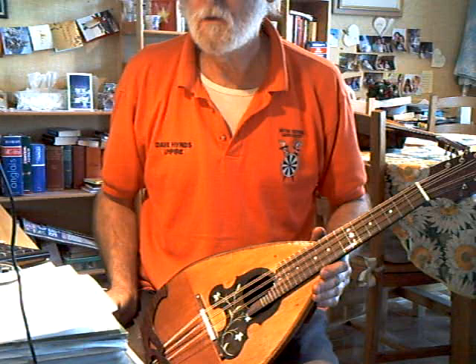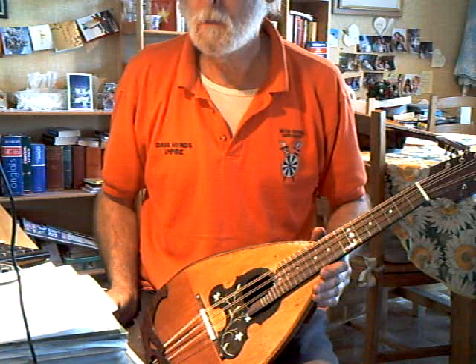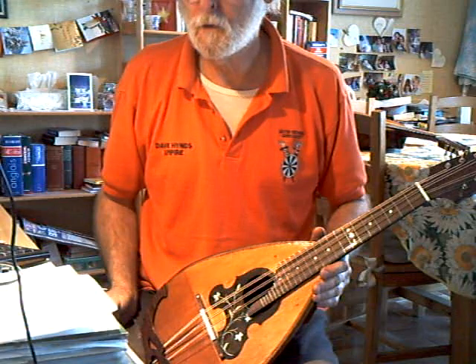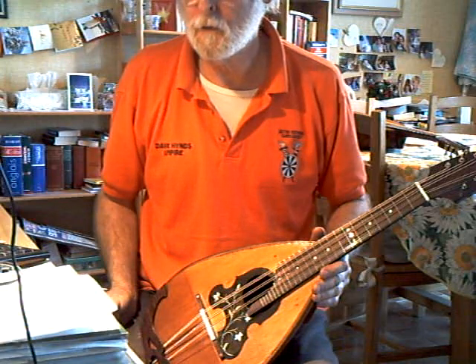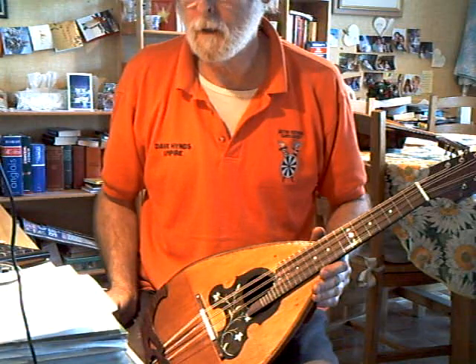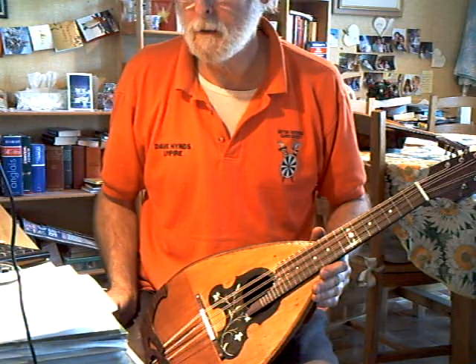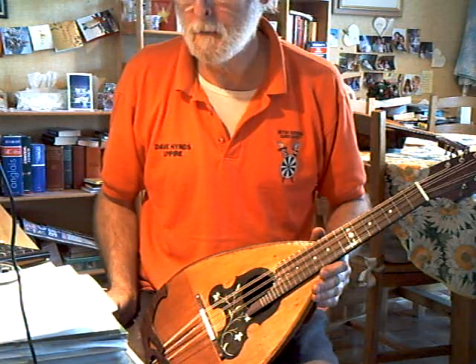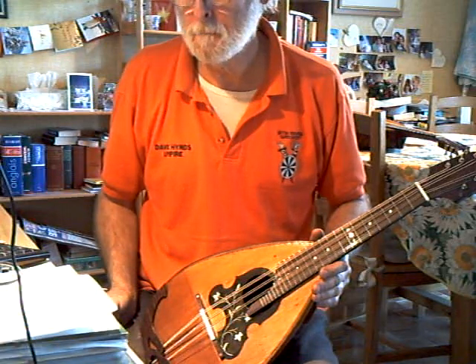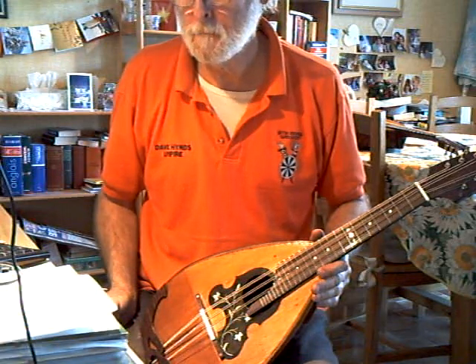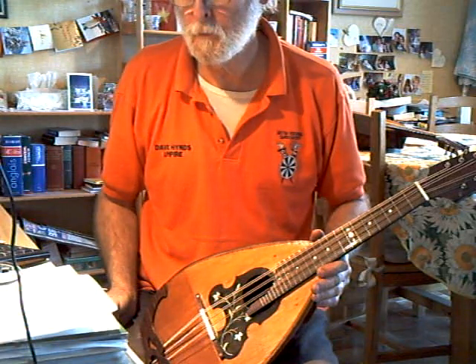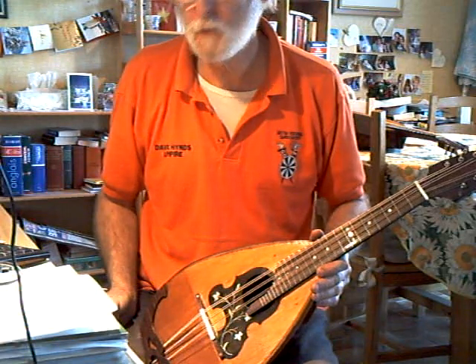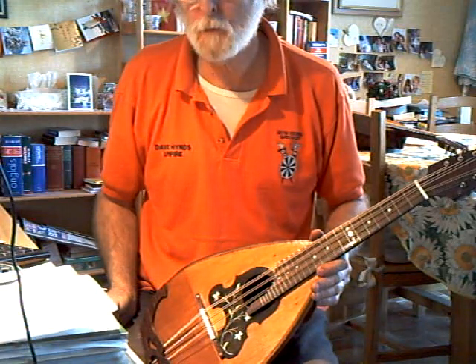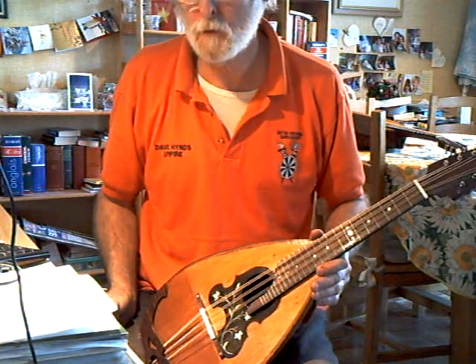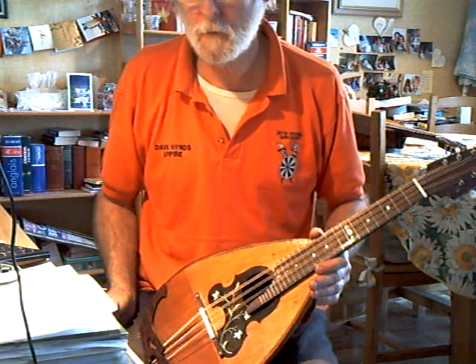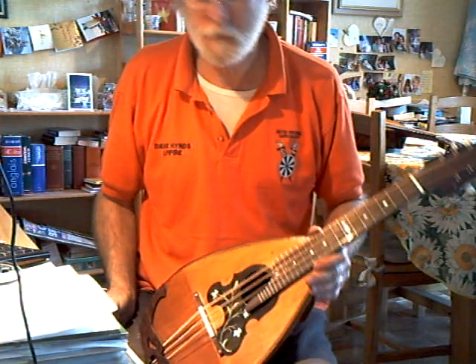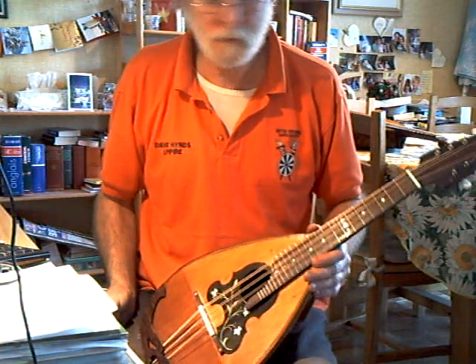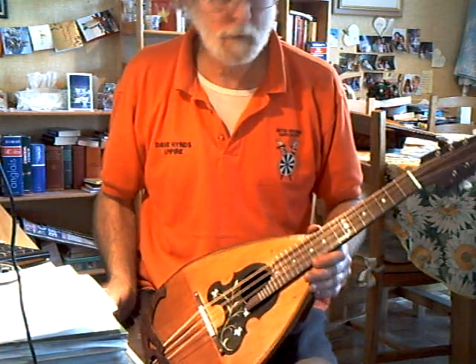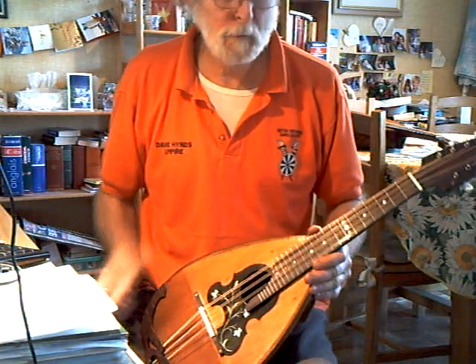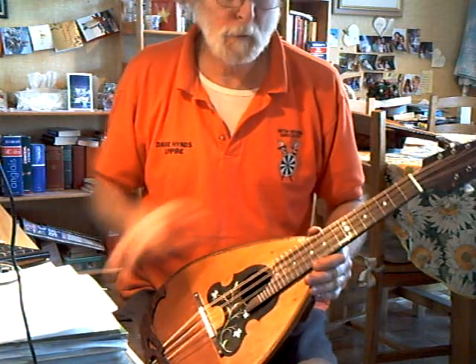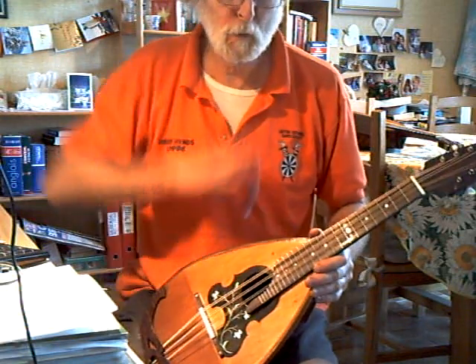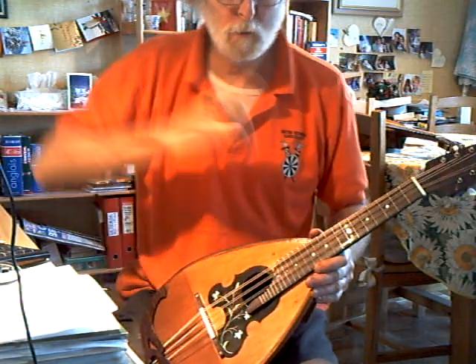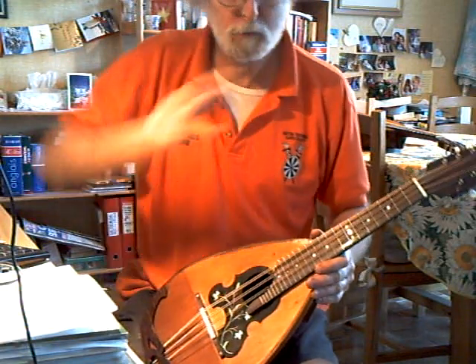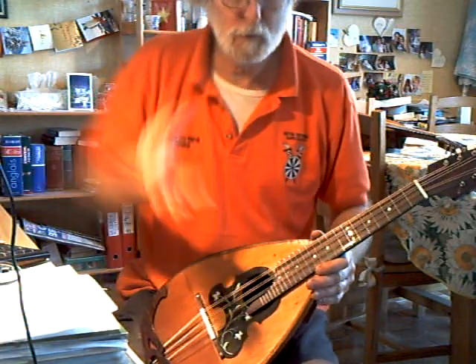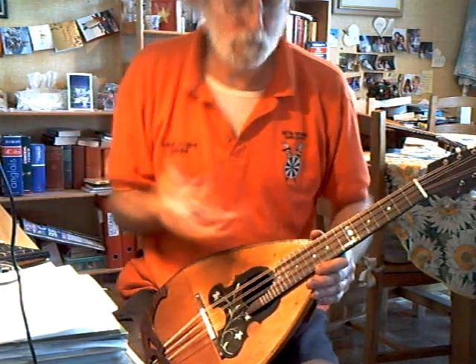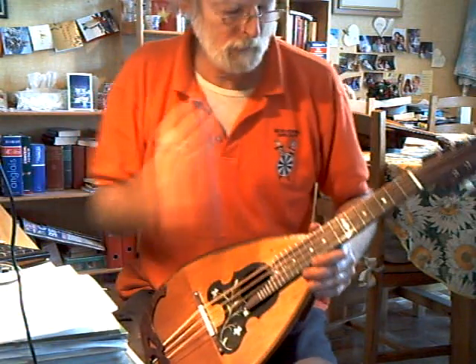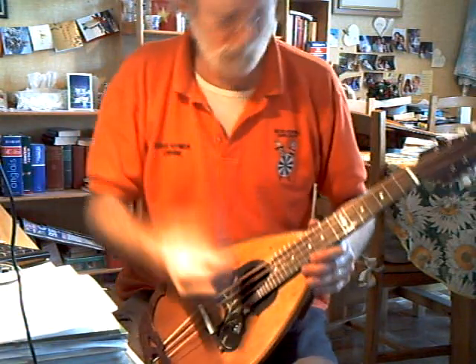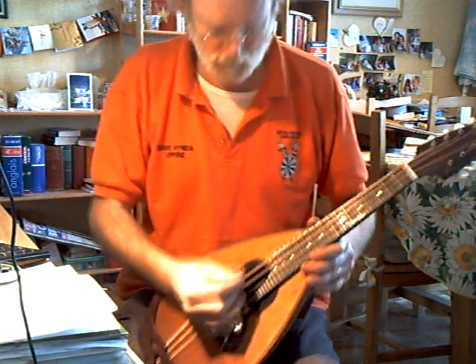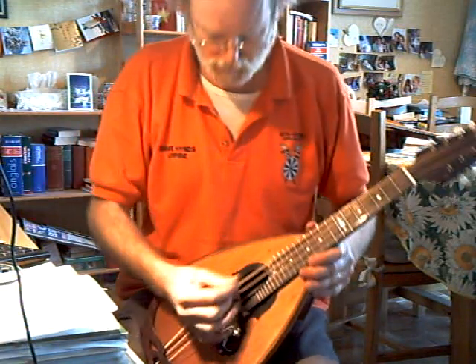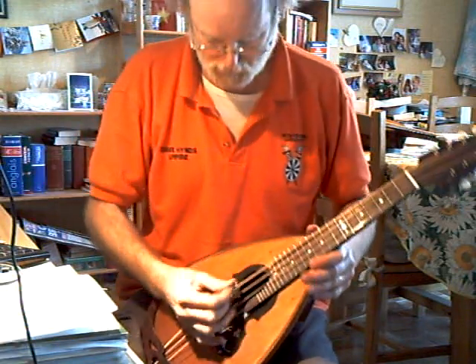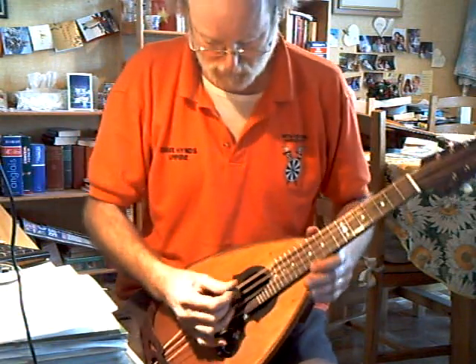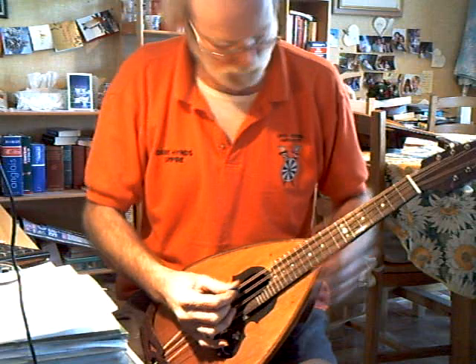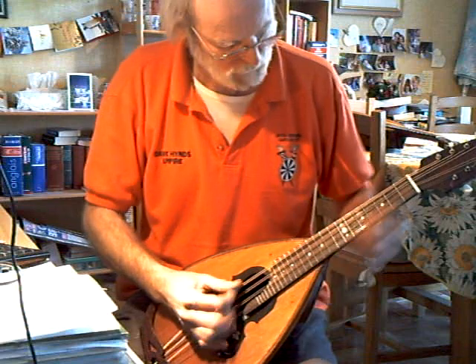Really good sustain. Not so much volume this time, but a more round, interesting sound.